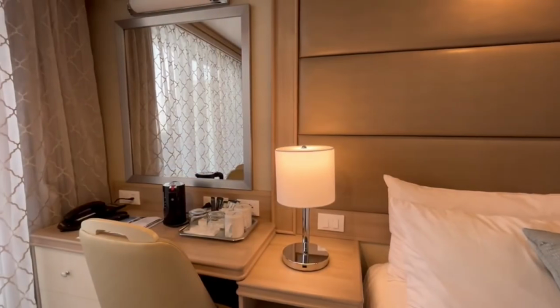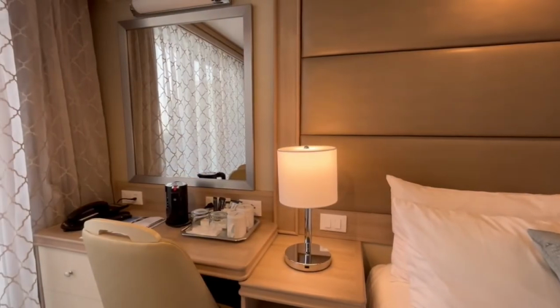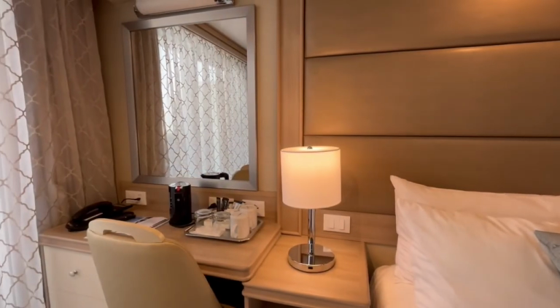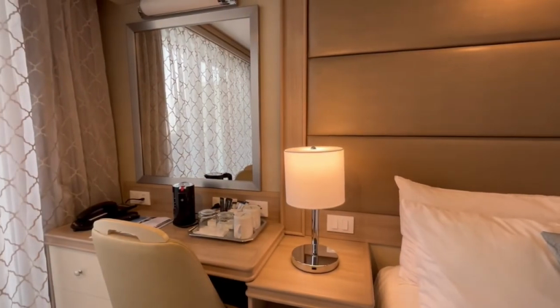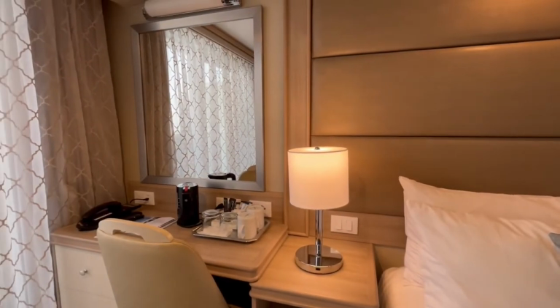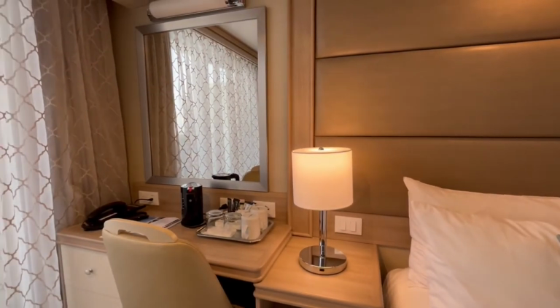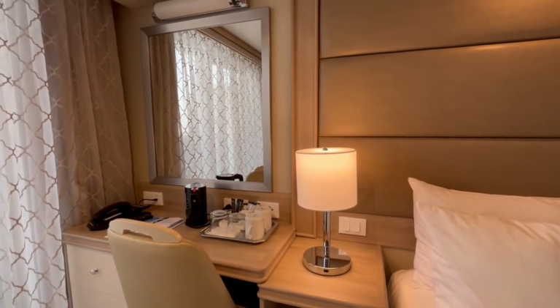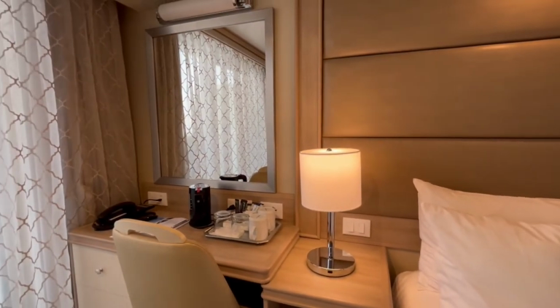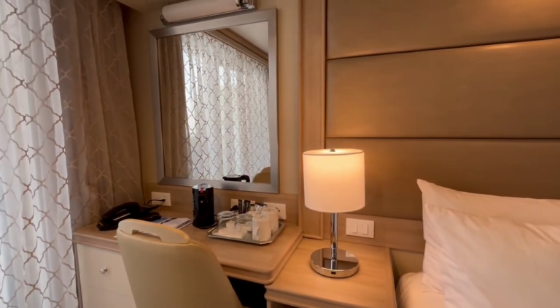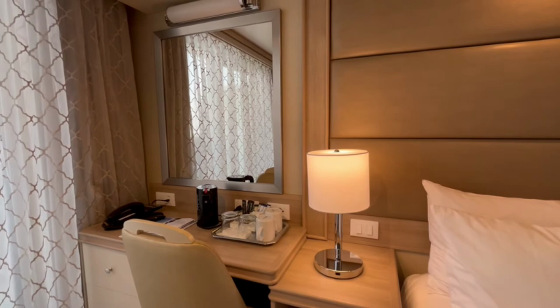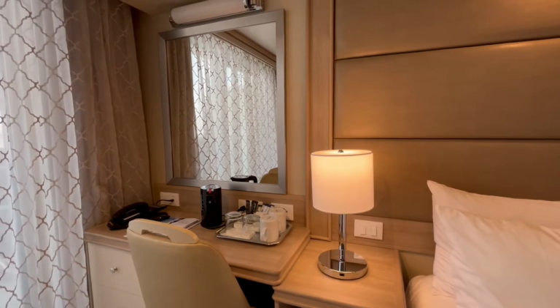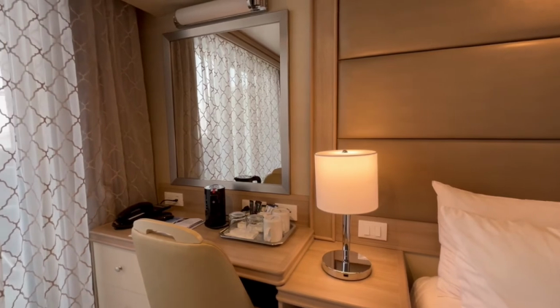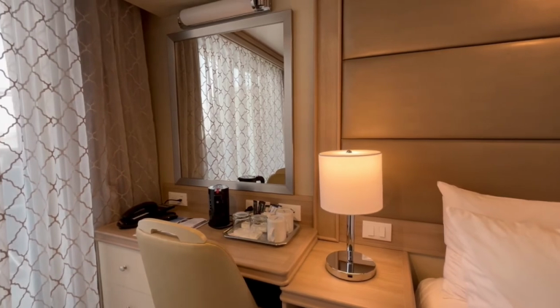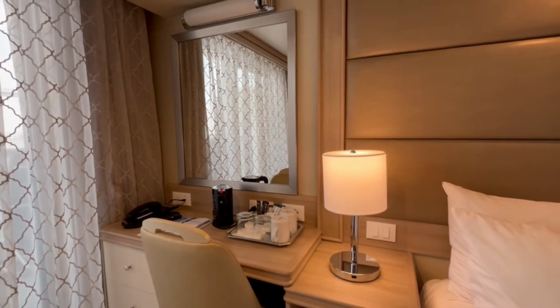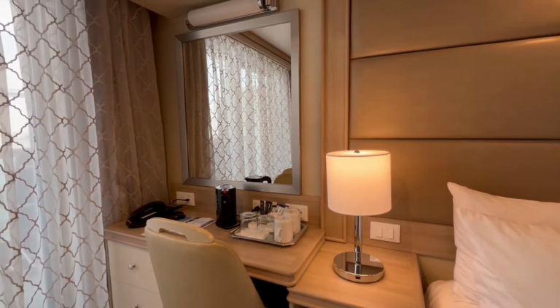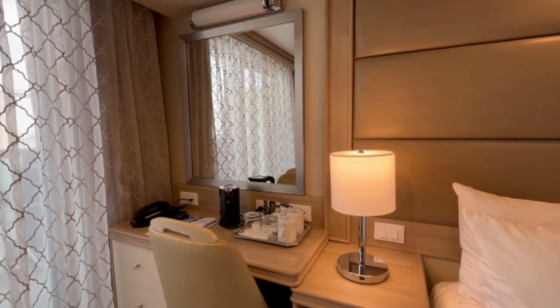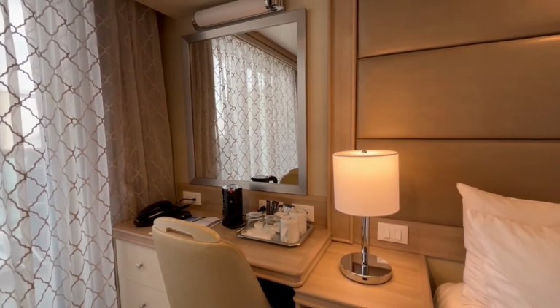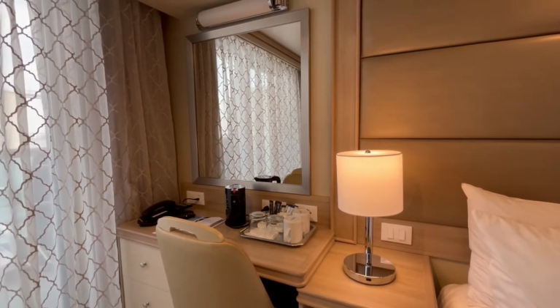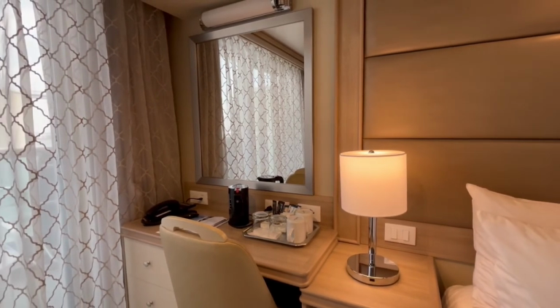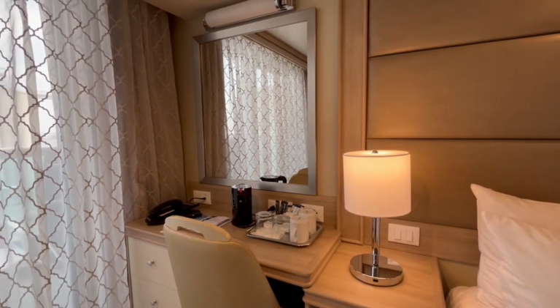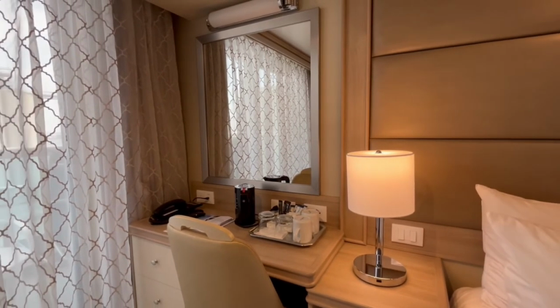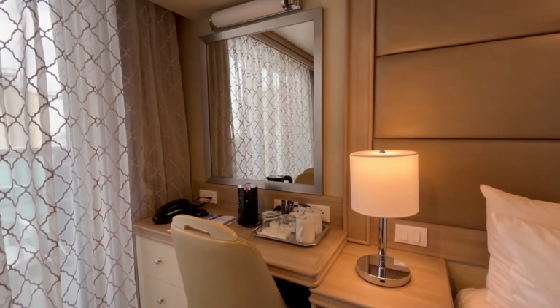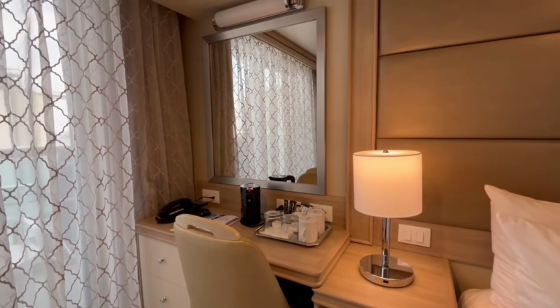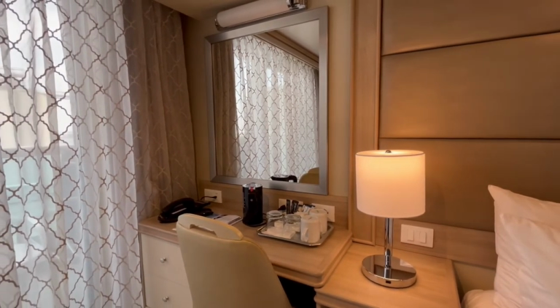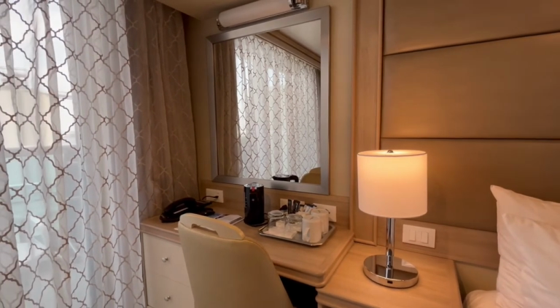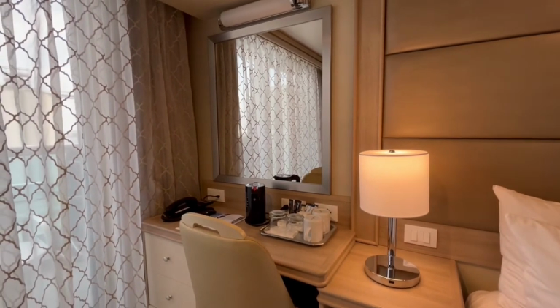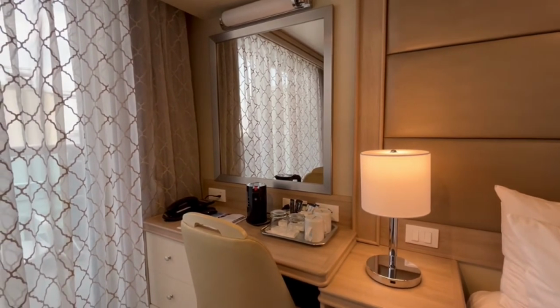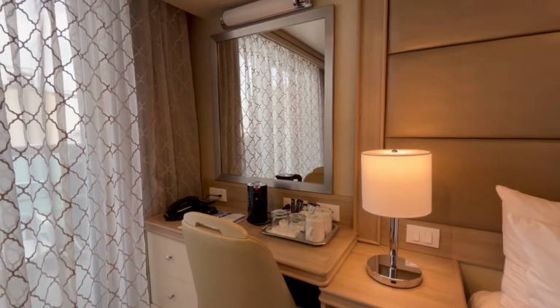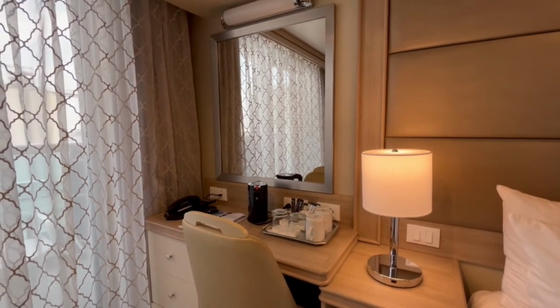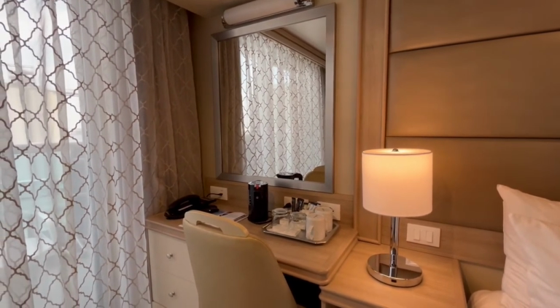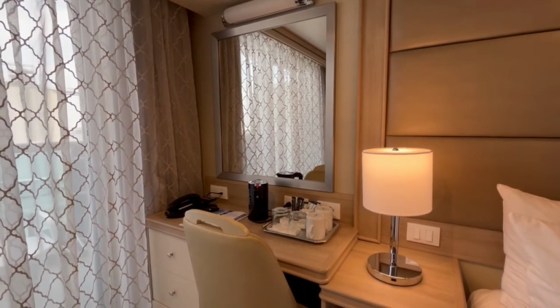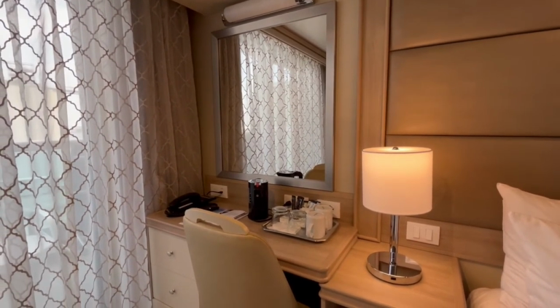There's a small desk with mirror and light, as well as three additional drawers. The hairdryer is located in the top drawer.